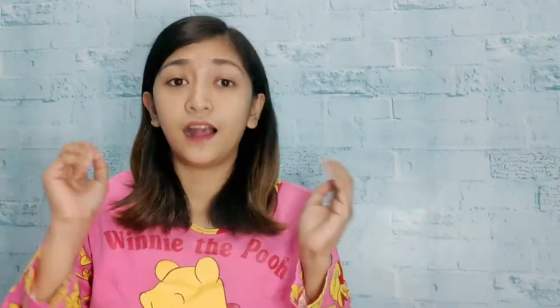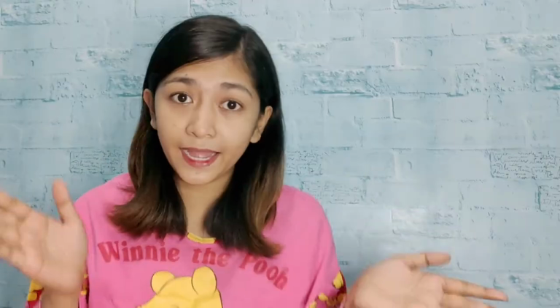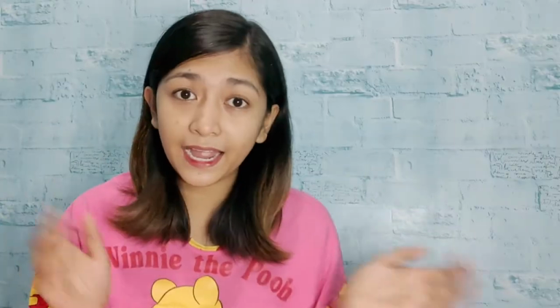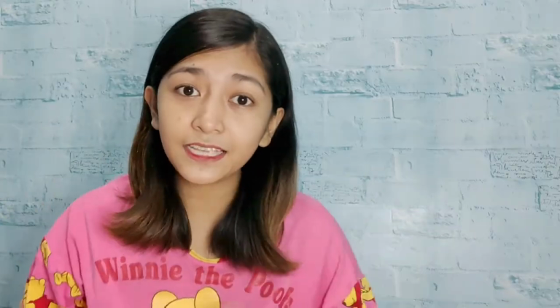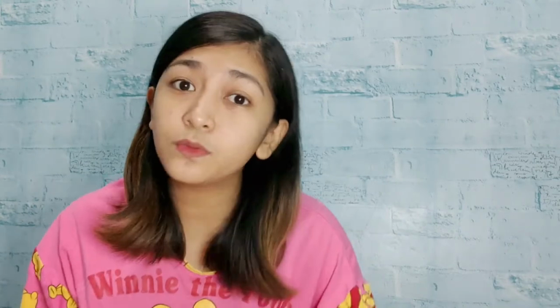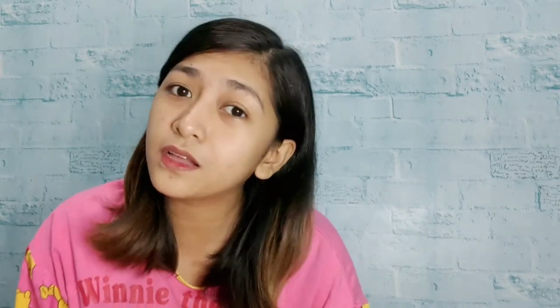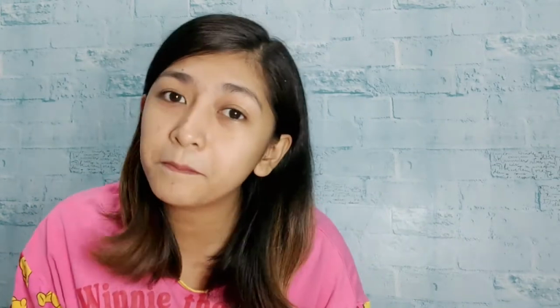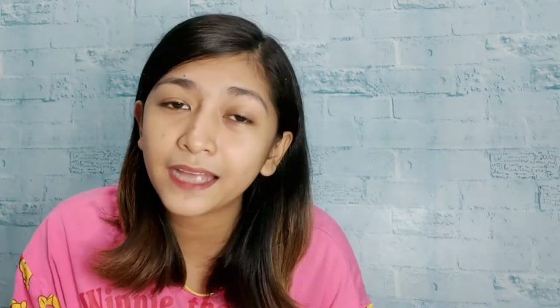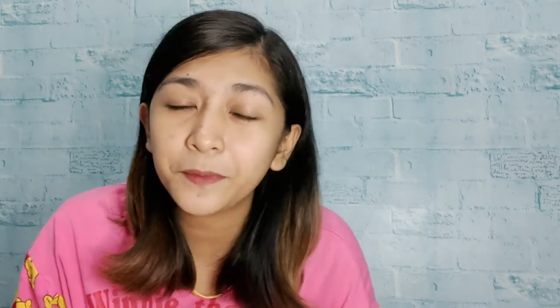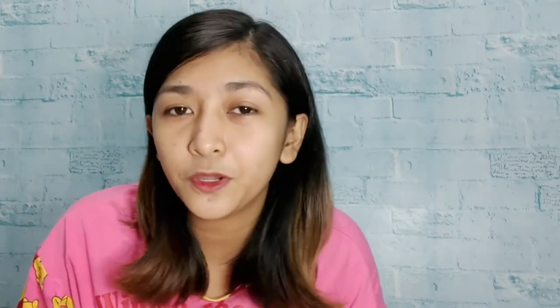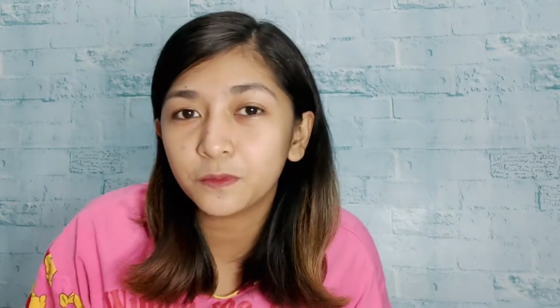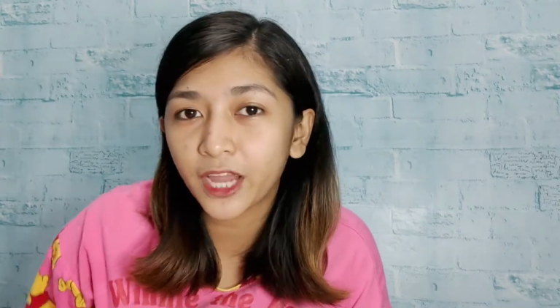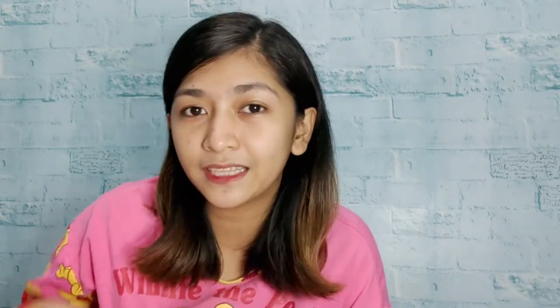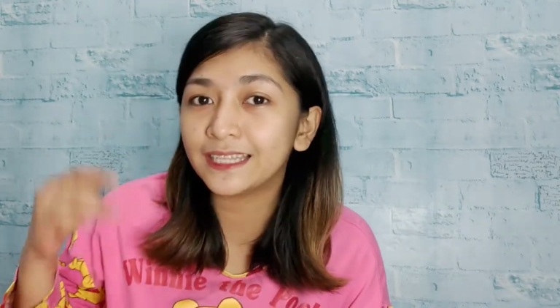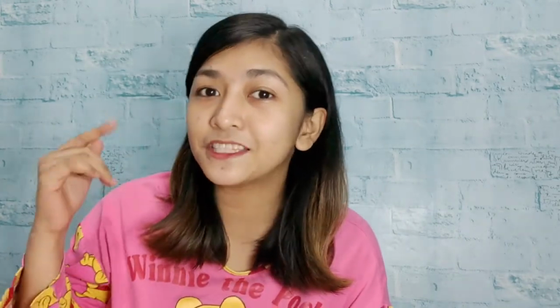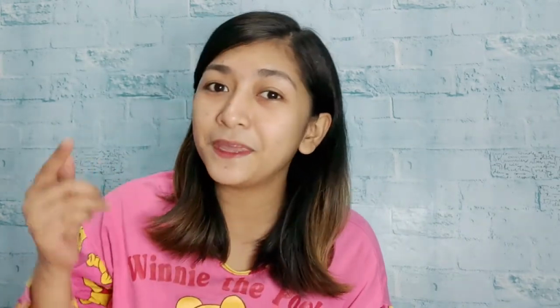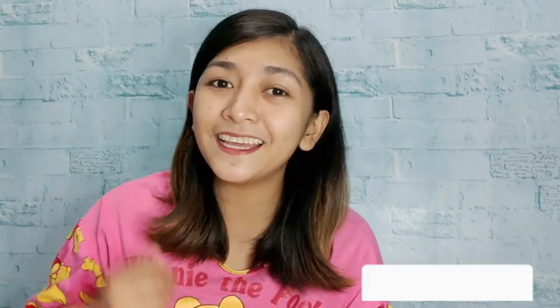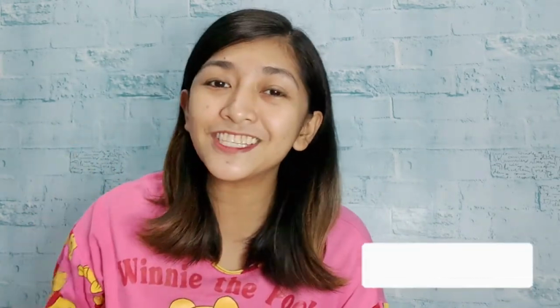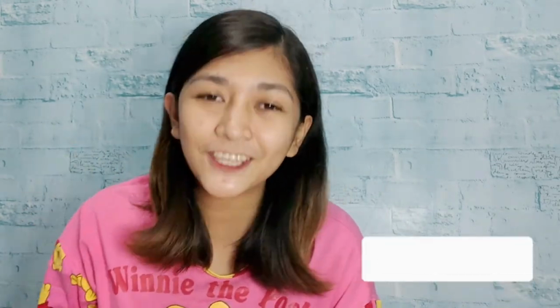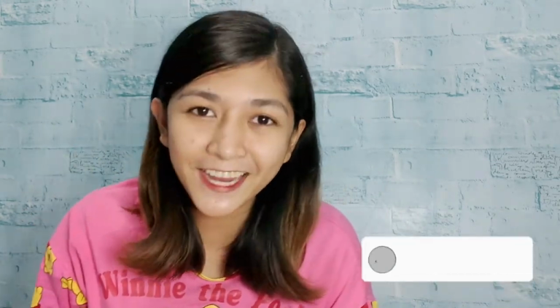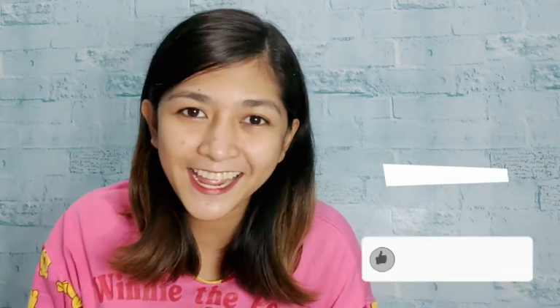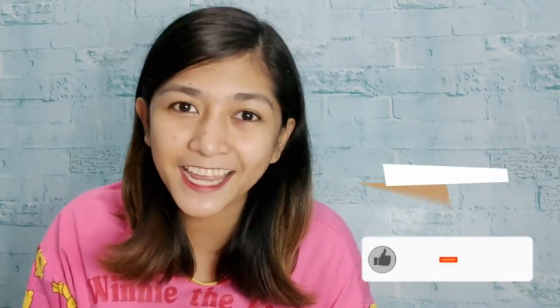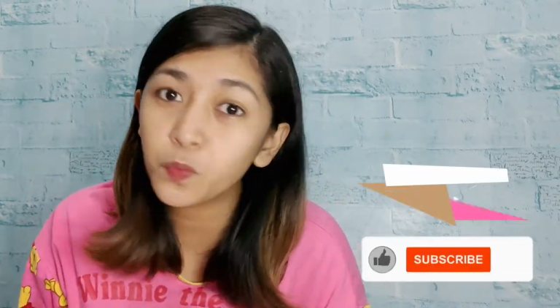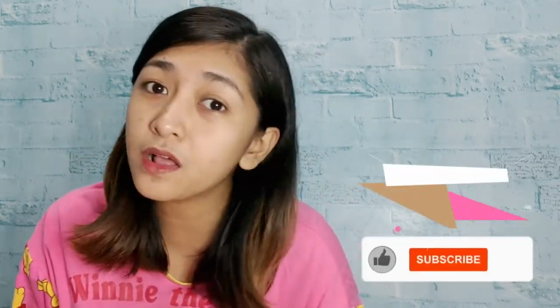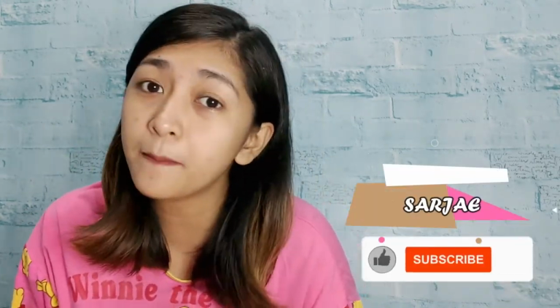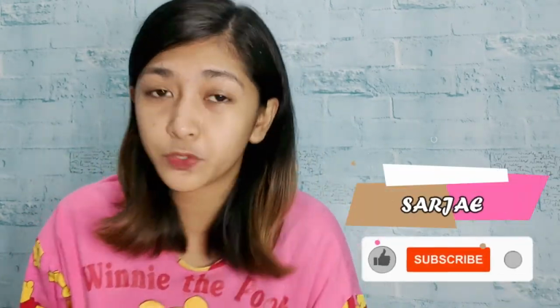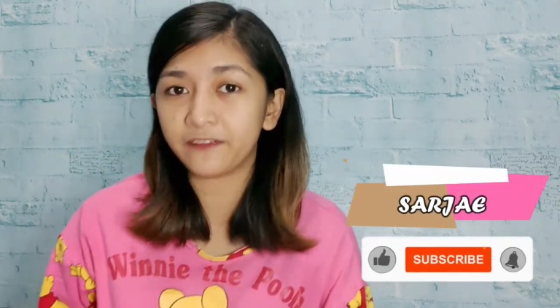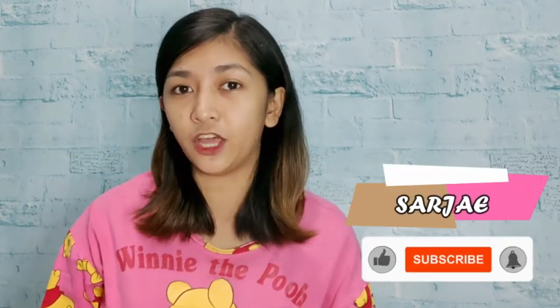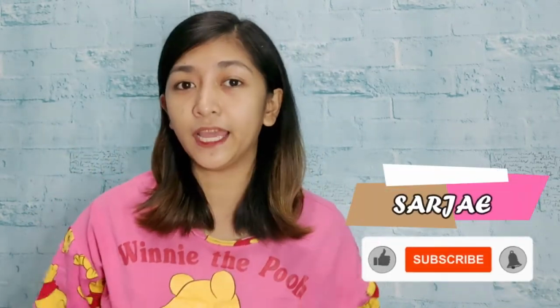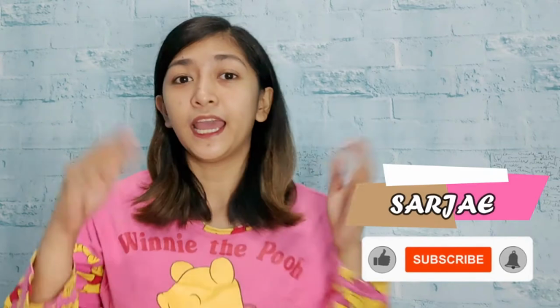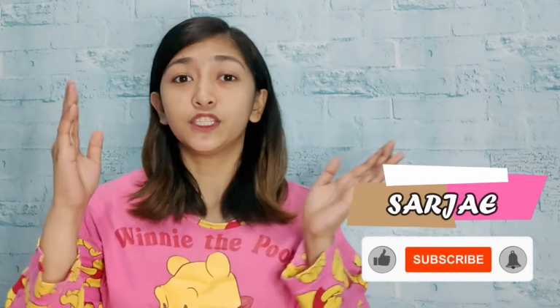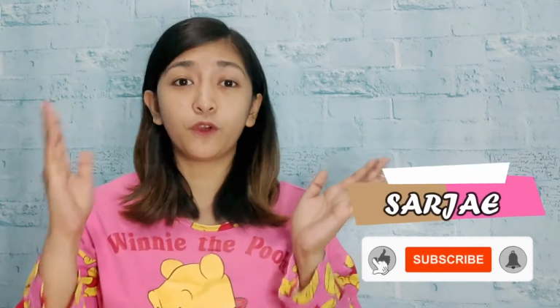Hi guys! Welcome back to my YouTube channel. It's me again, Sarjay, and welcome to my vlog.